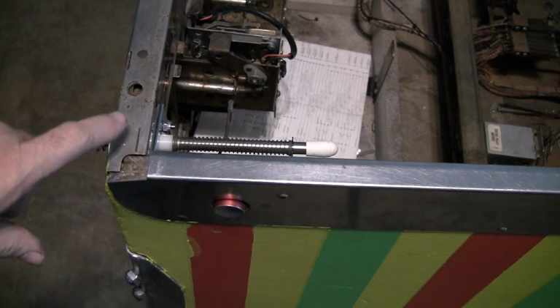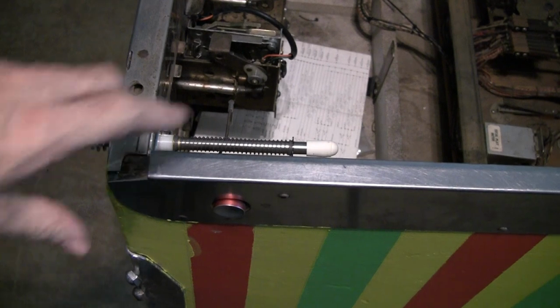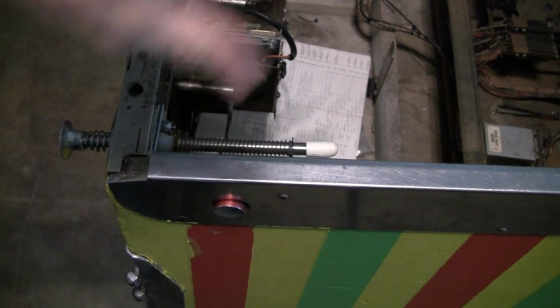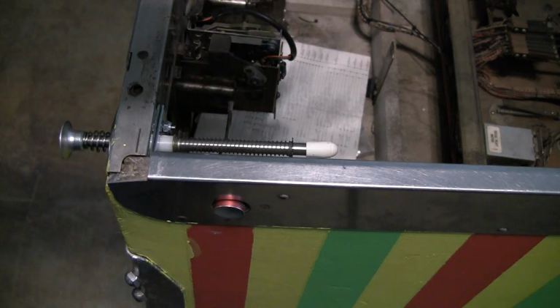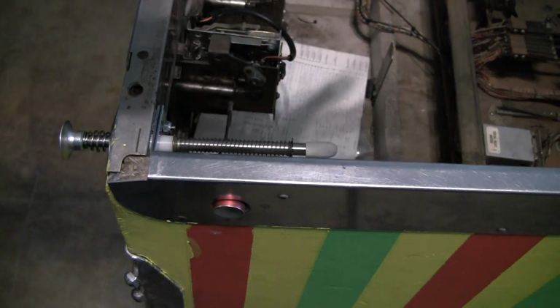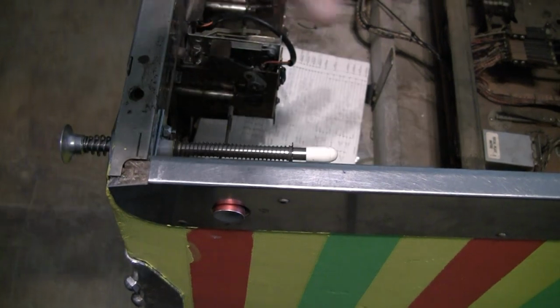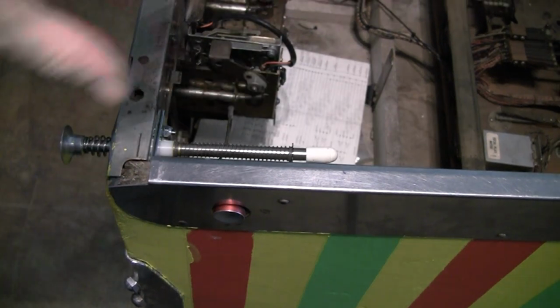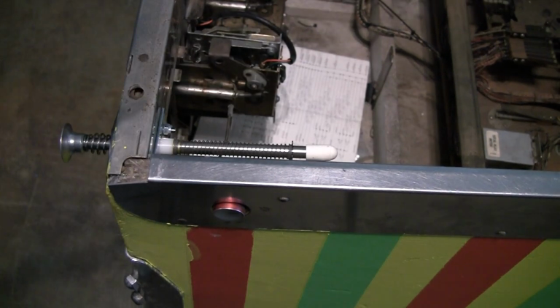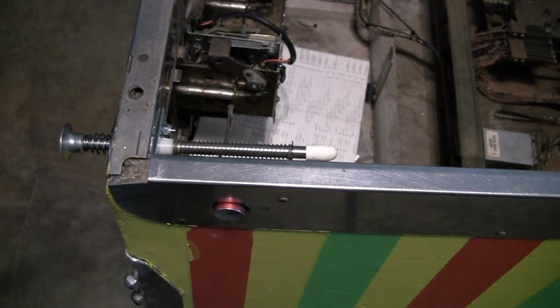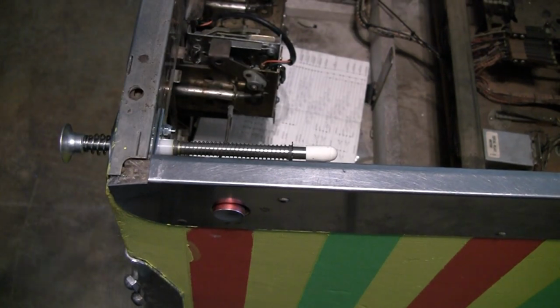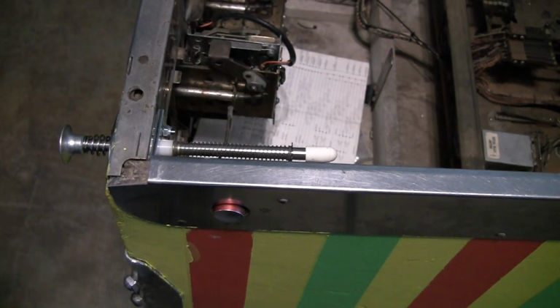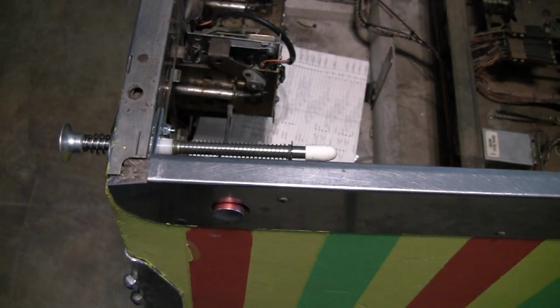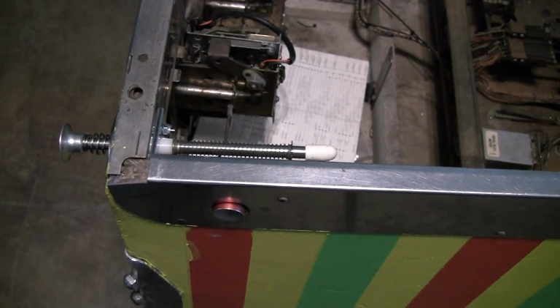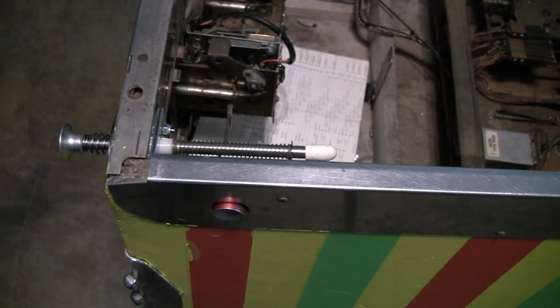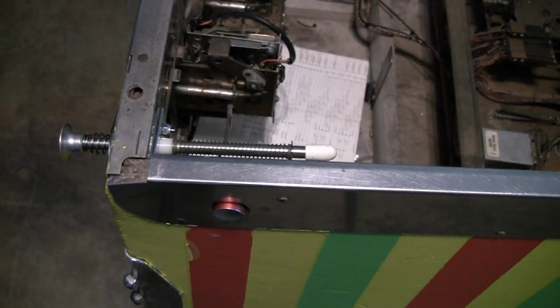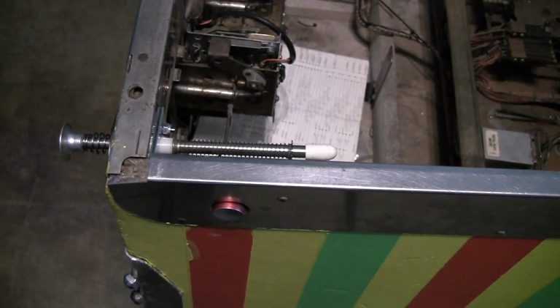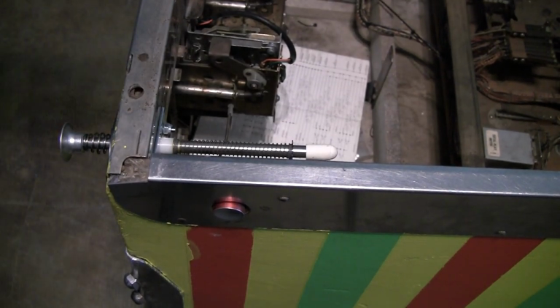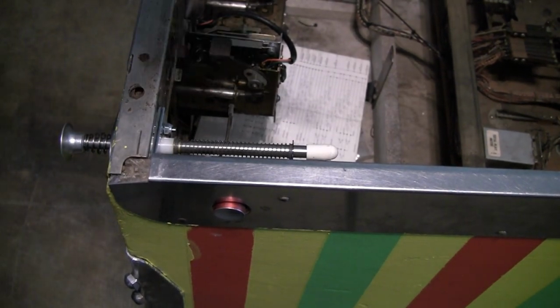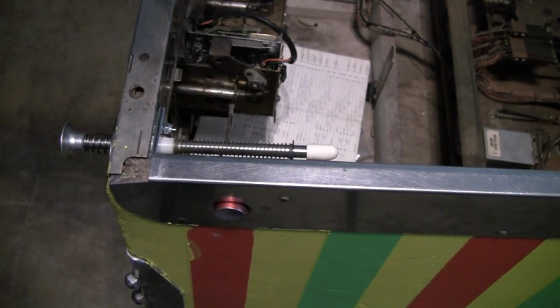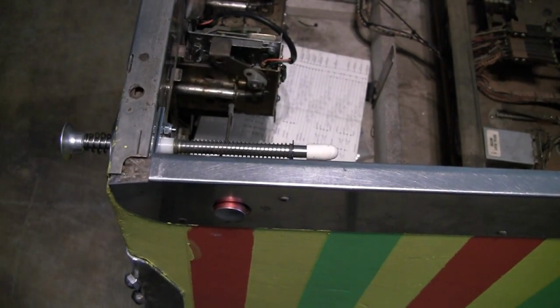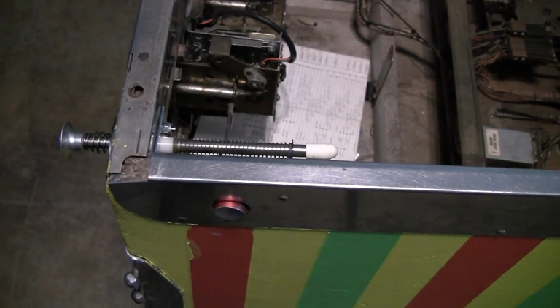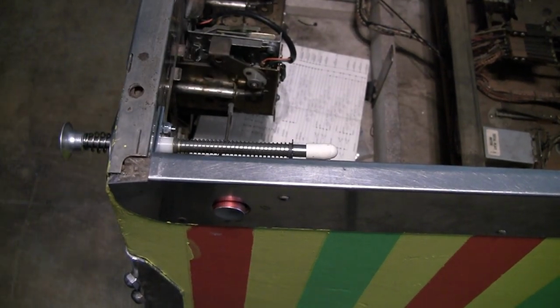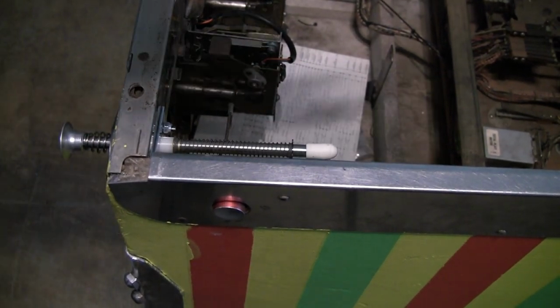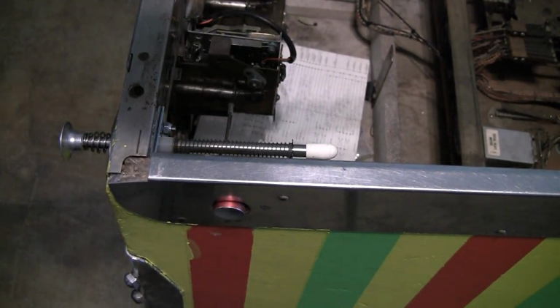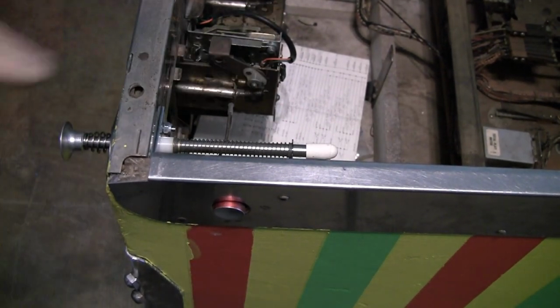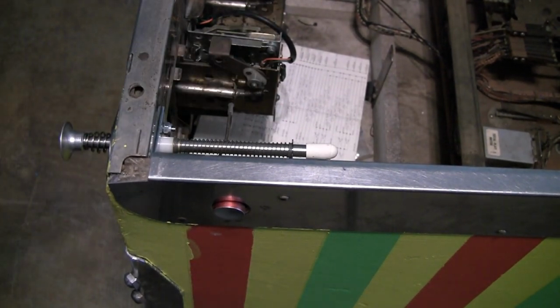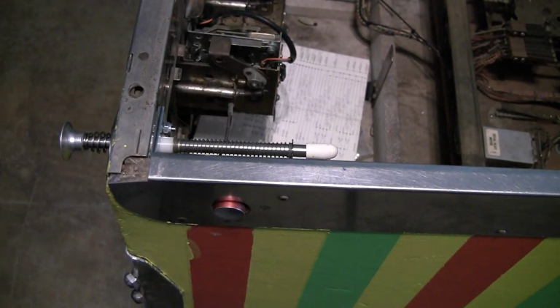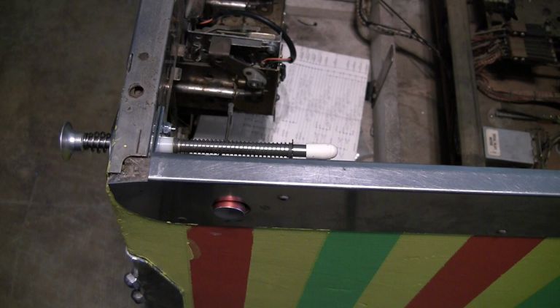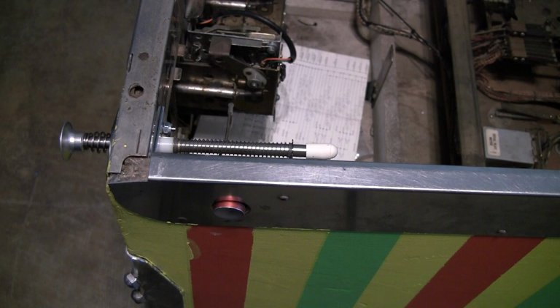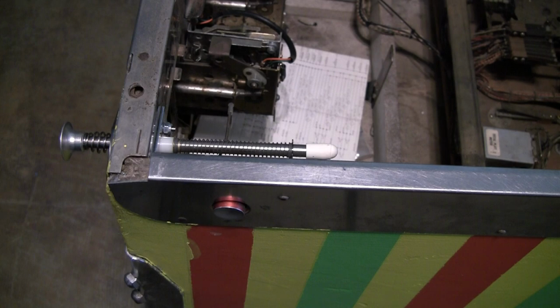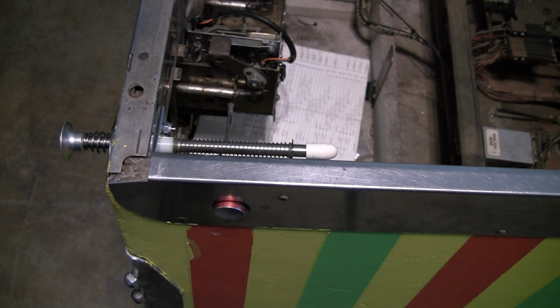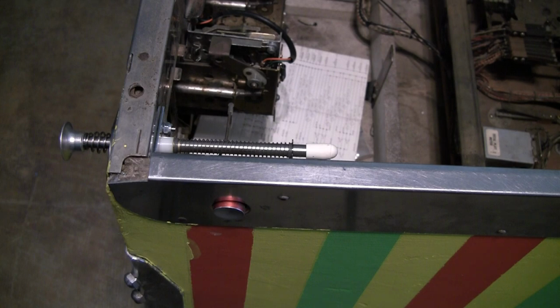I've also cleaned the playfield, pulled the plastics off and cleaned them. I've got a layer of wax on the top part of the playfield.